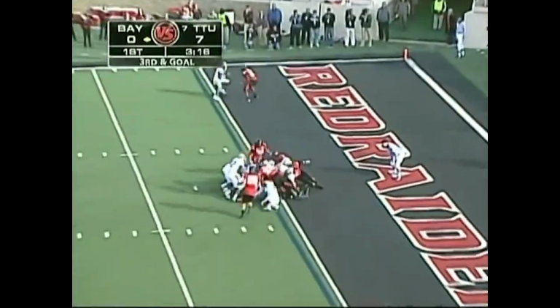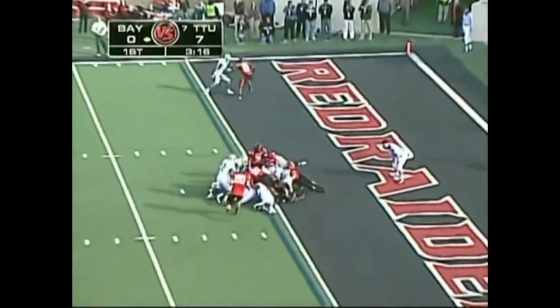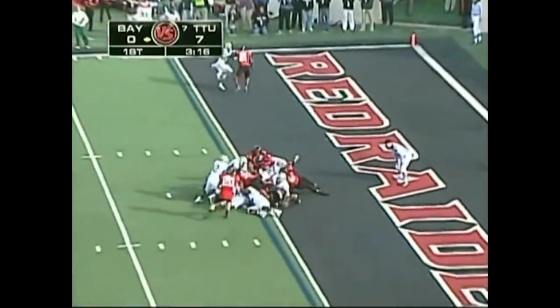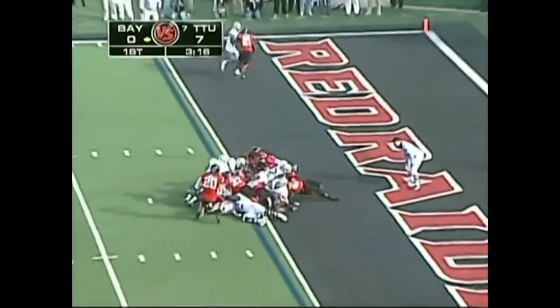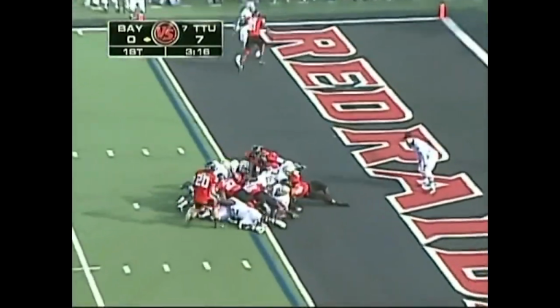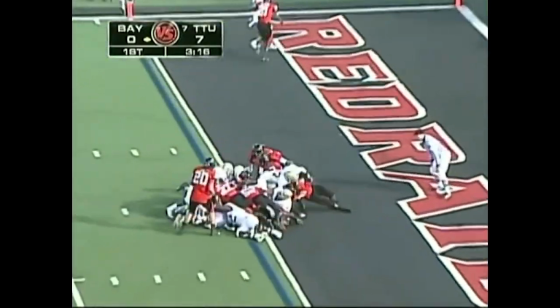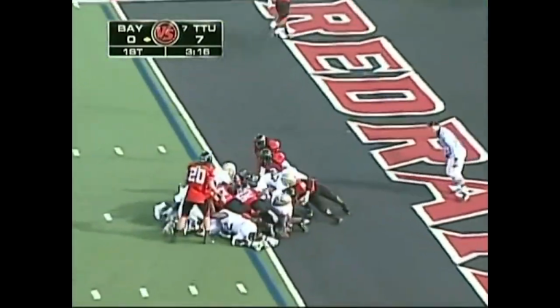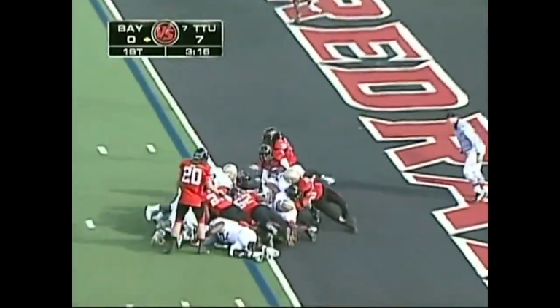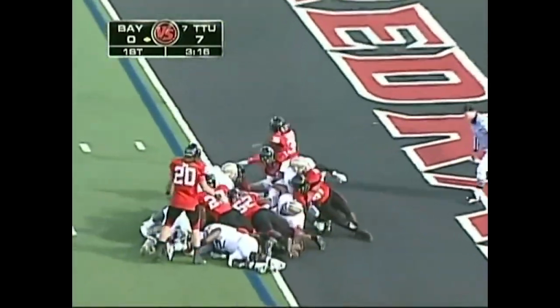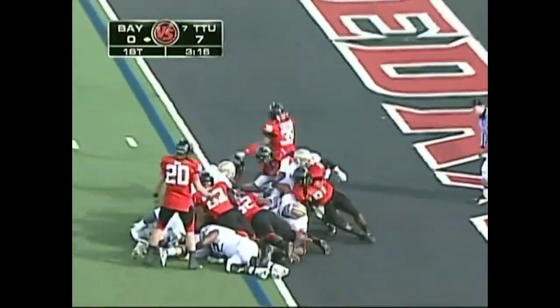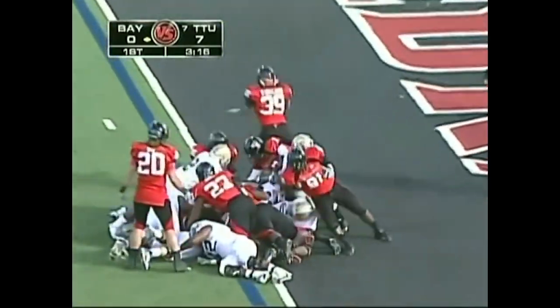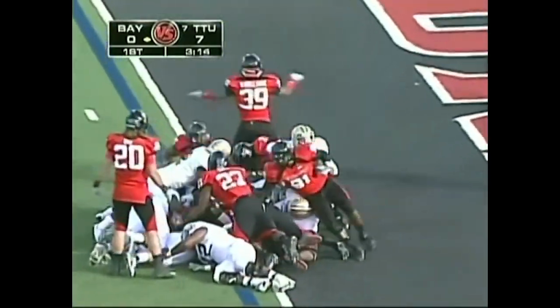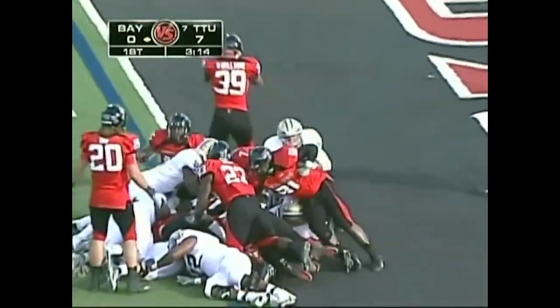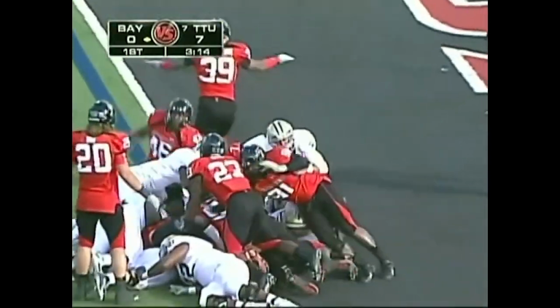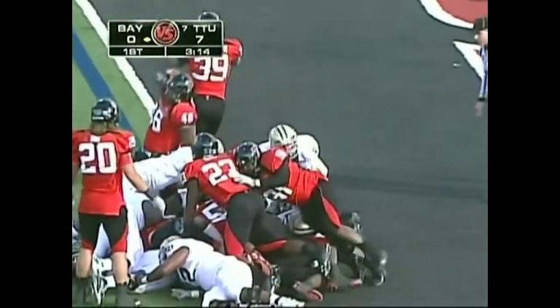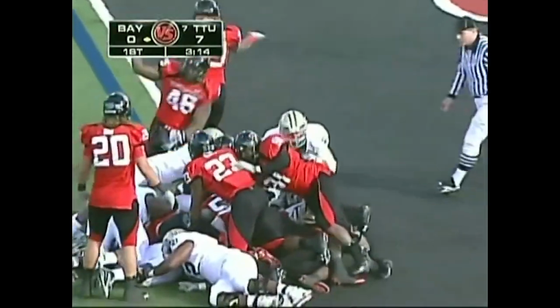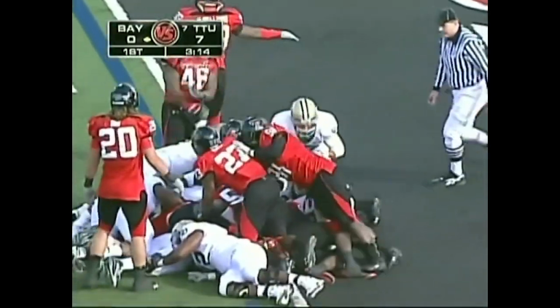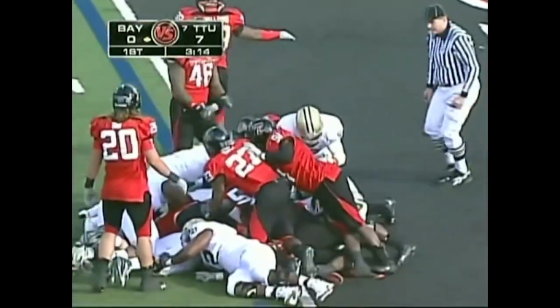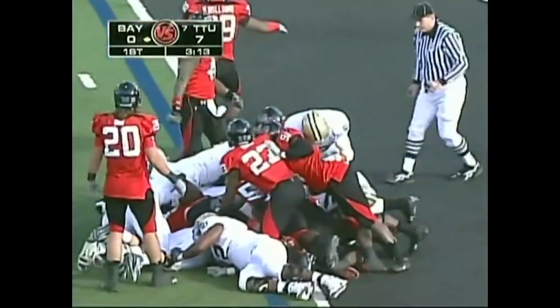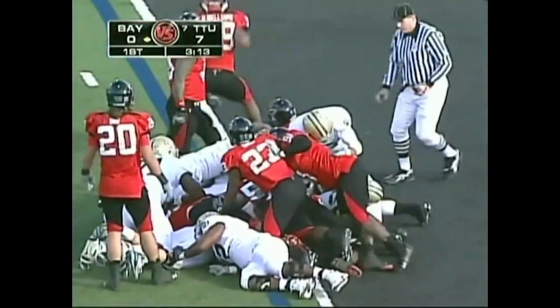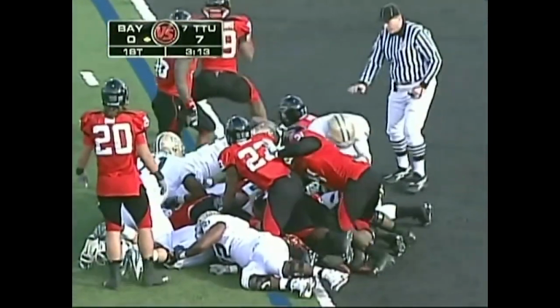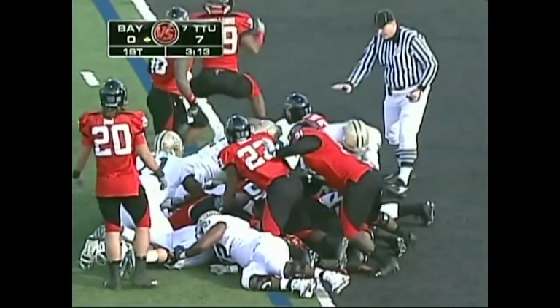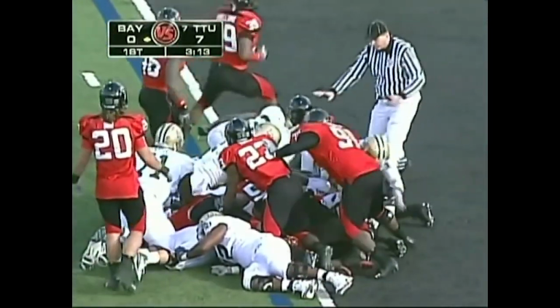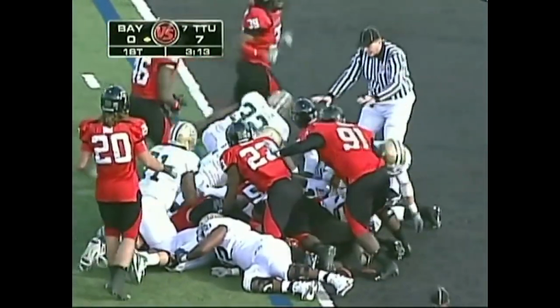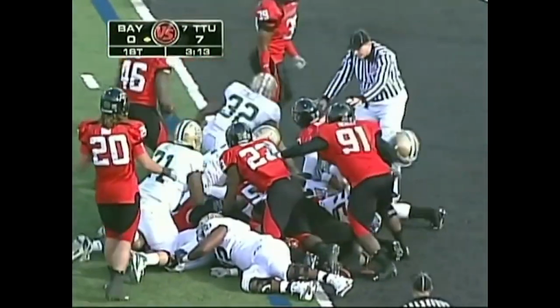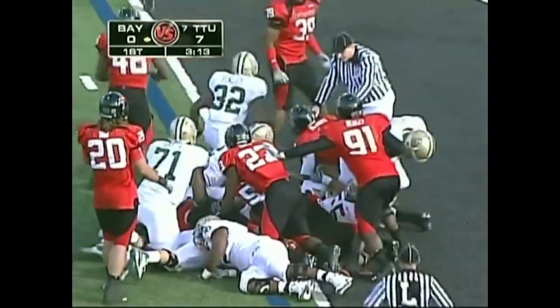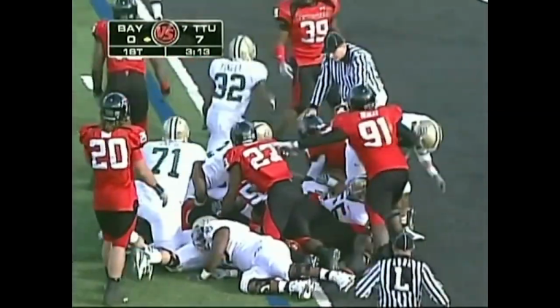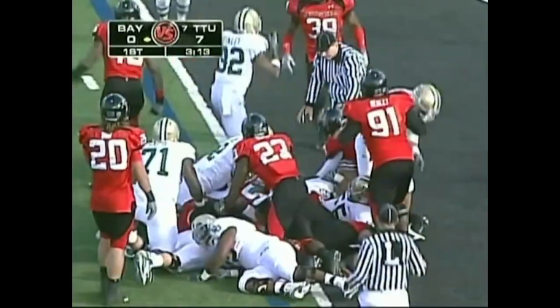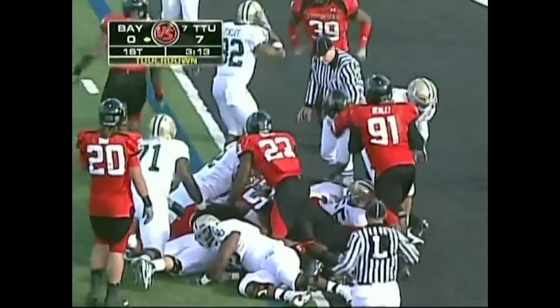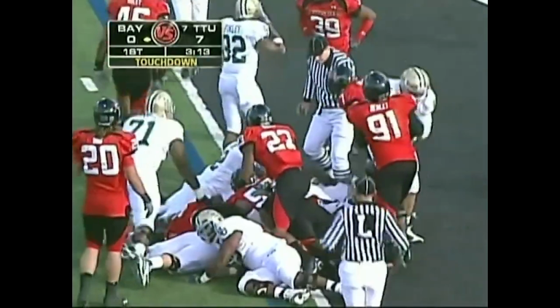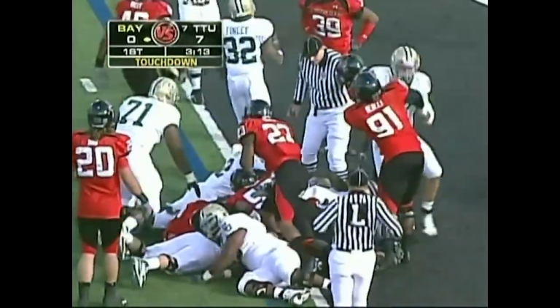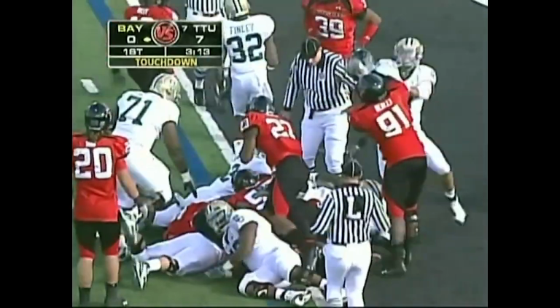Griffin — does he get in? Waiting for the signal. That is touchdown, Baylor.